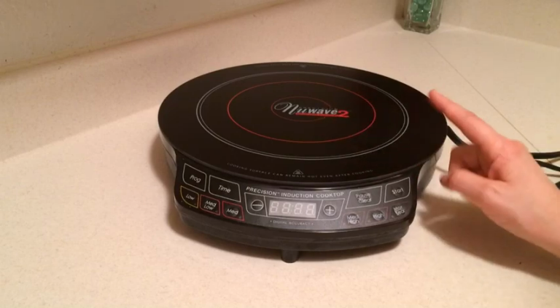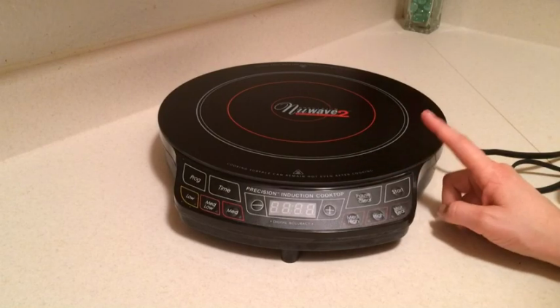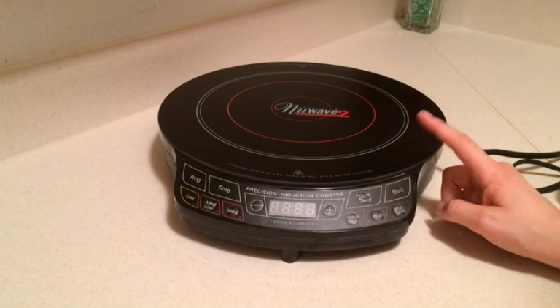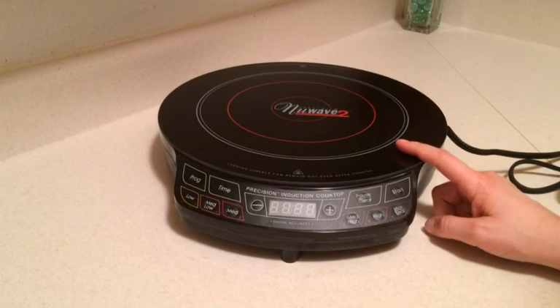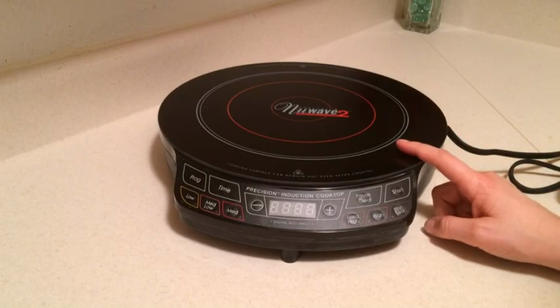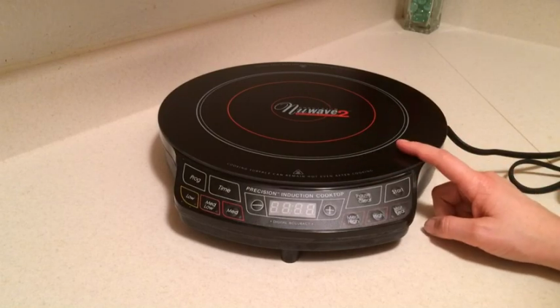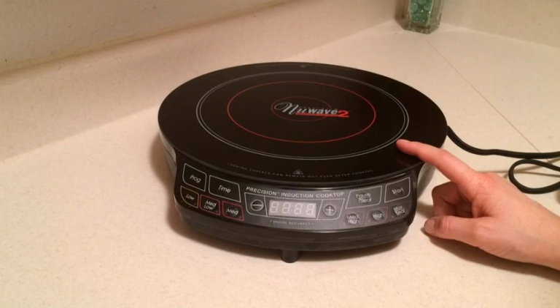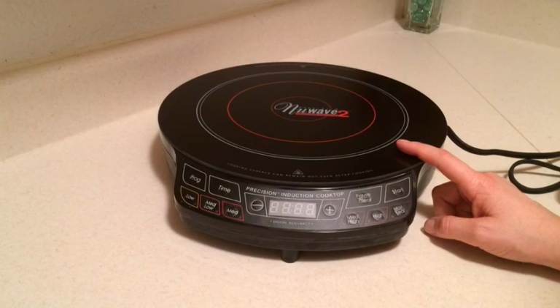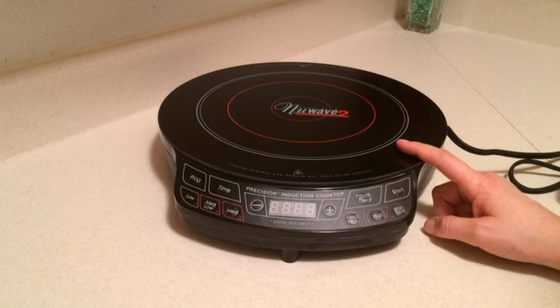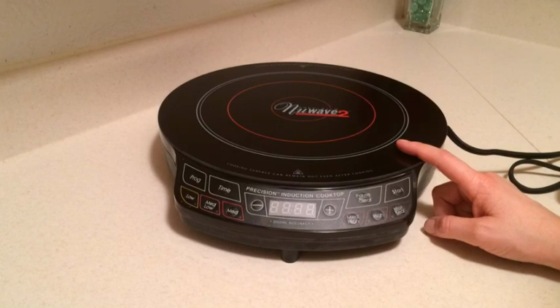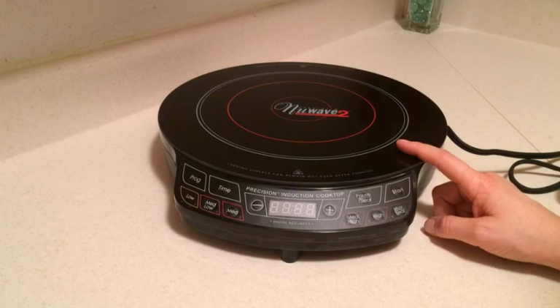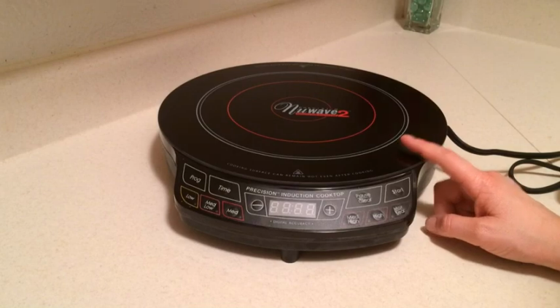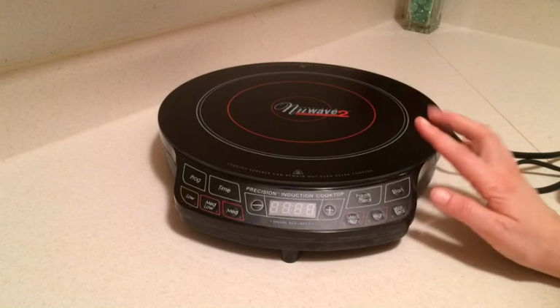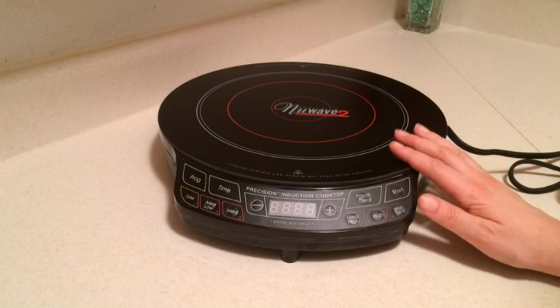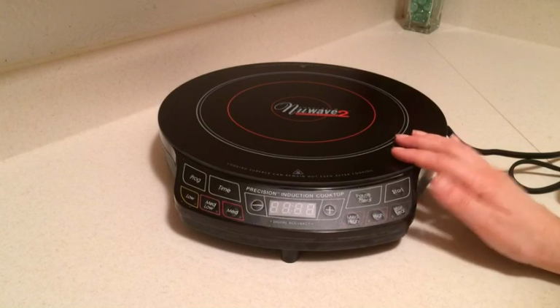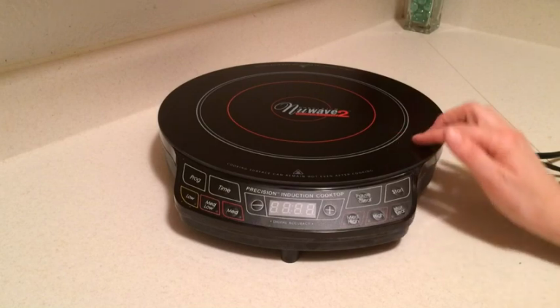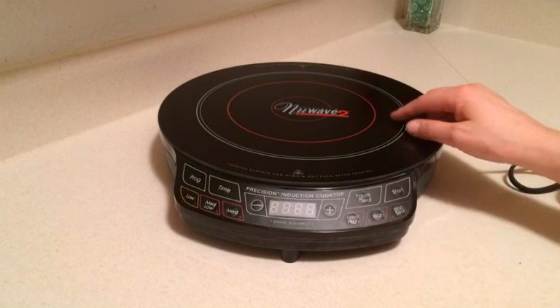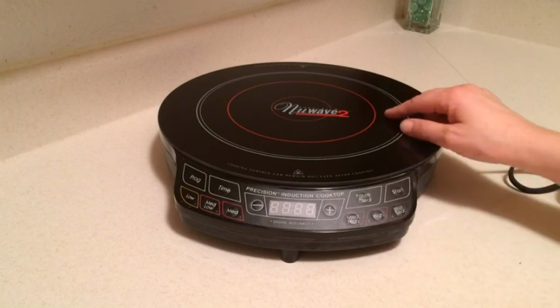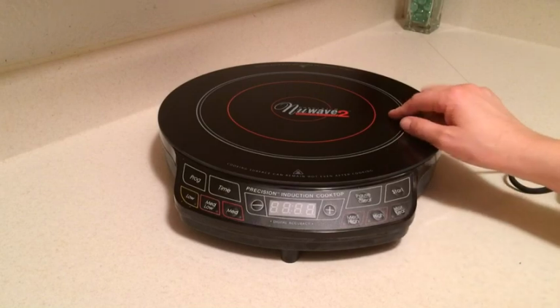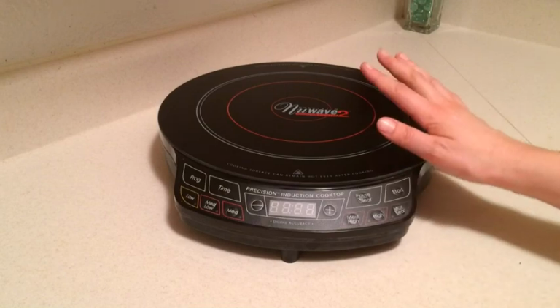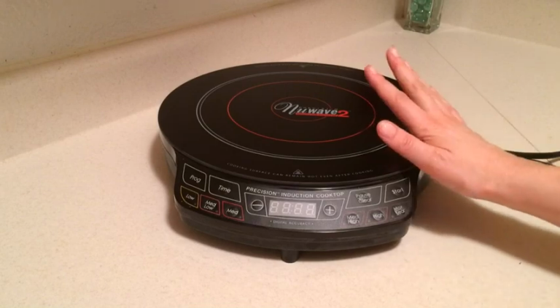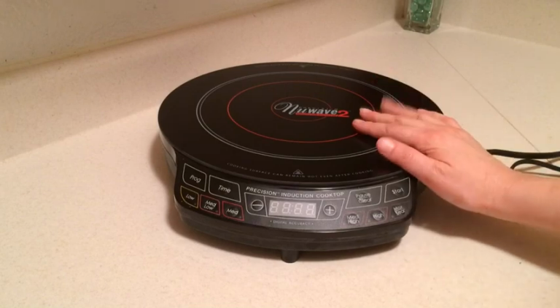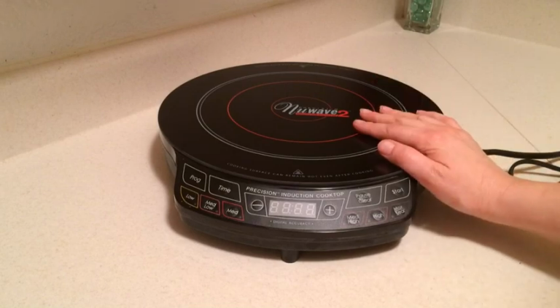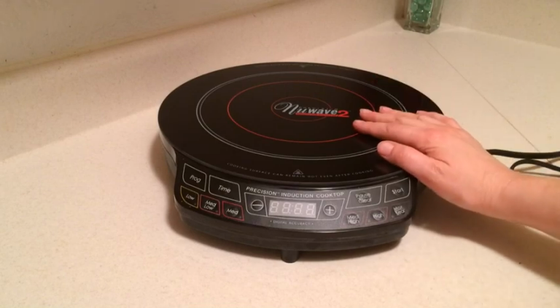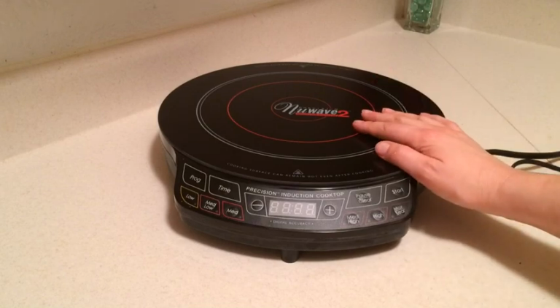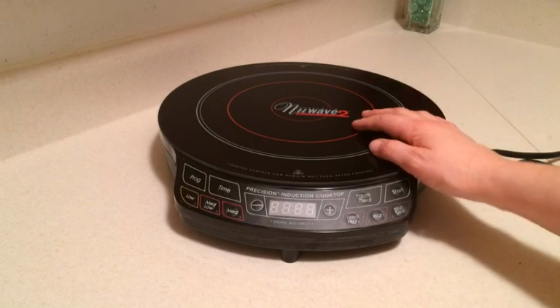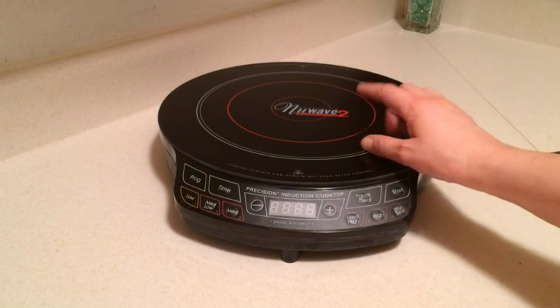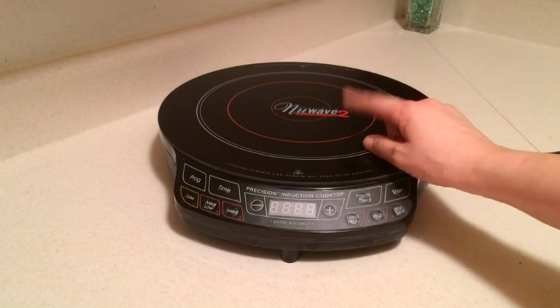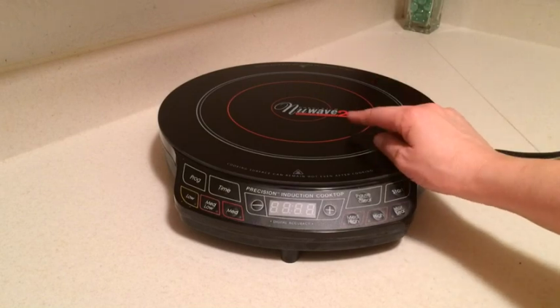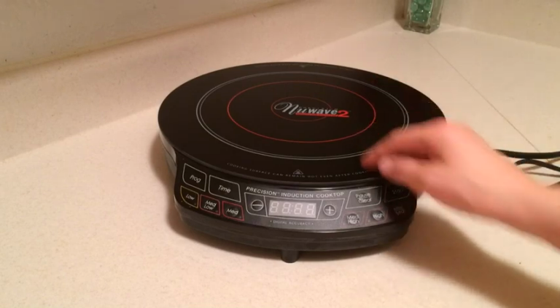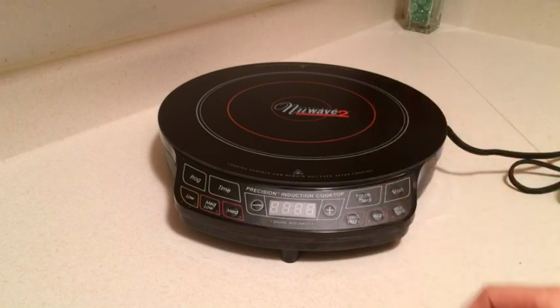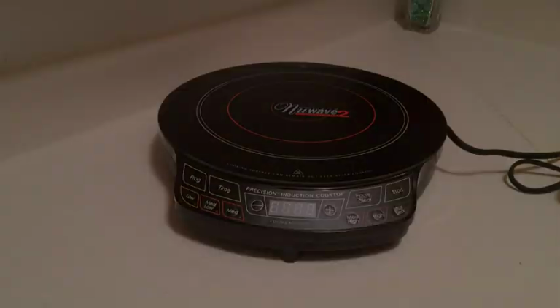So this is pretty much the induction cooktop, and now we're going to talk a little bit about some of the pans and things that you can use when you're using this machine.